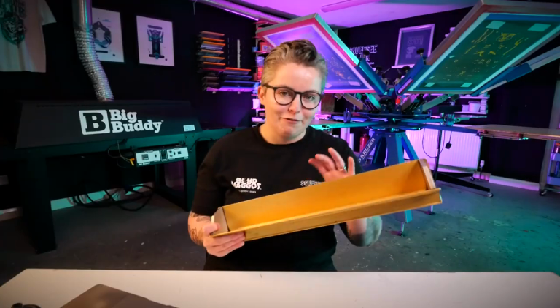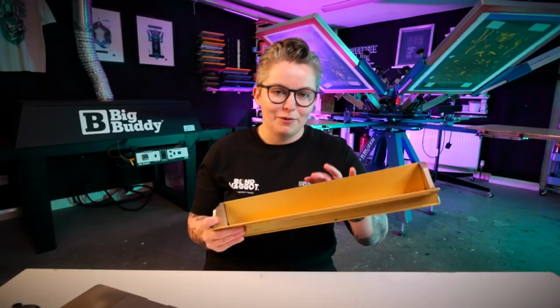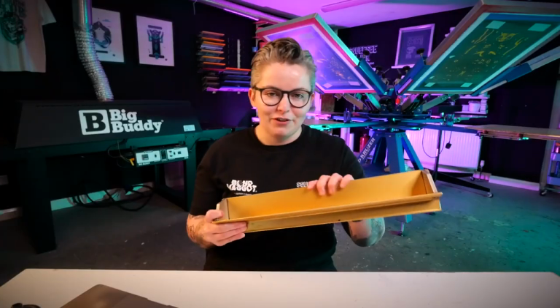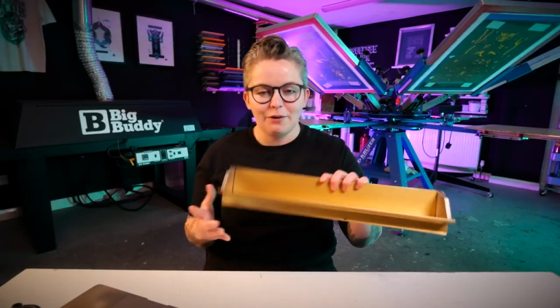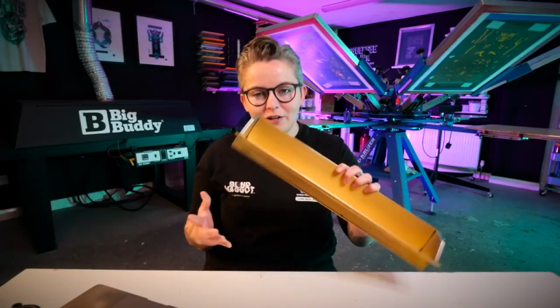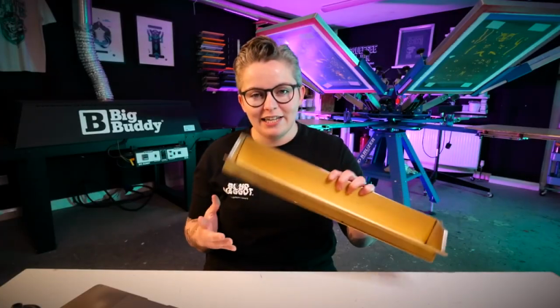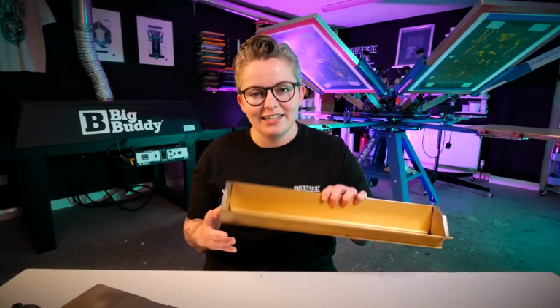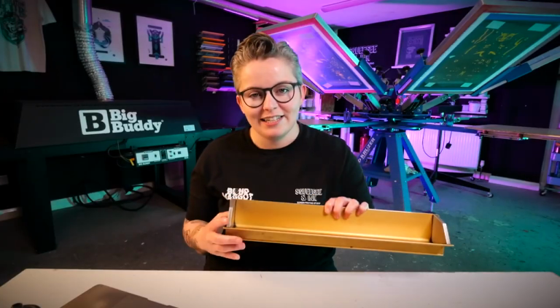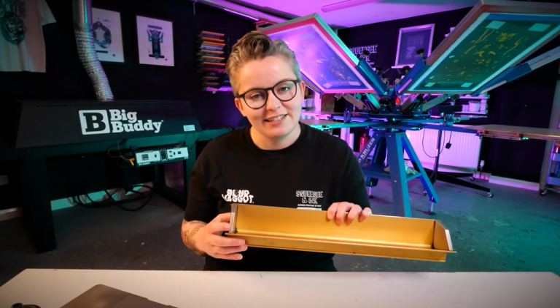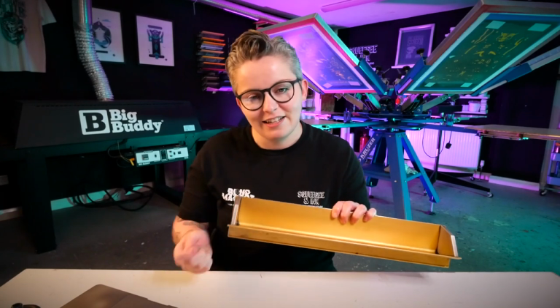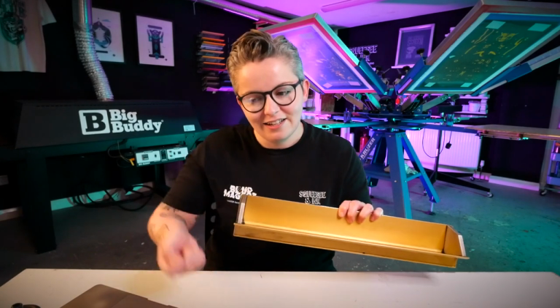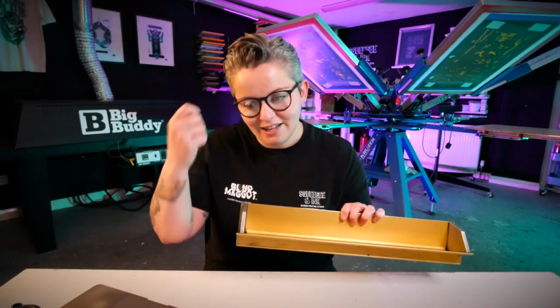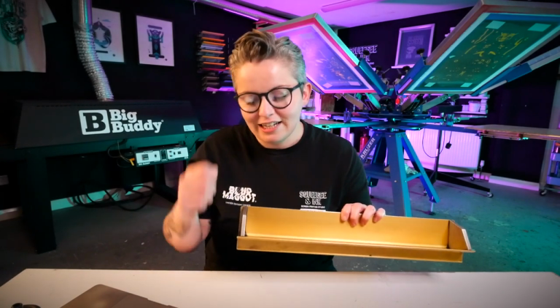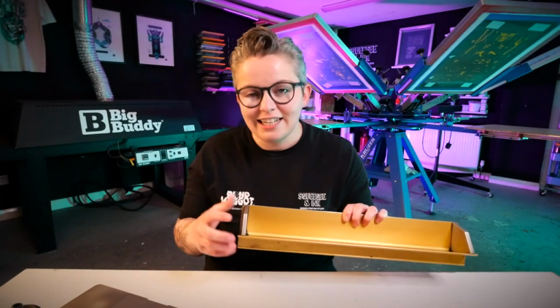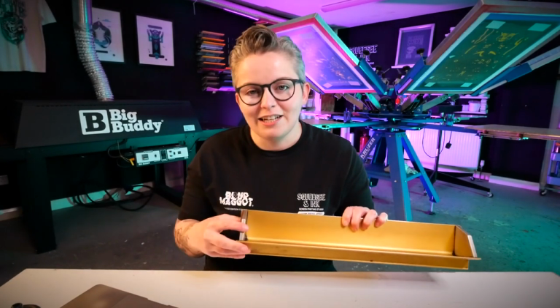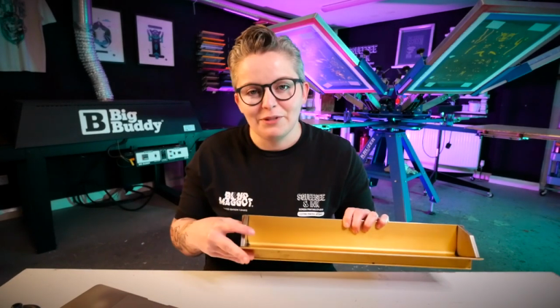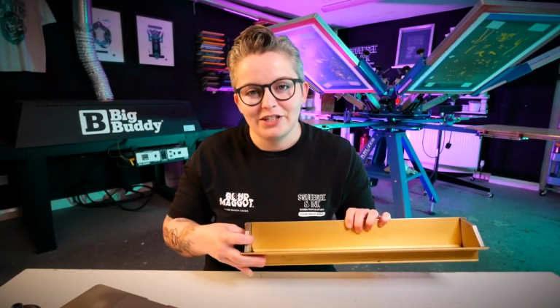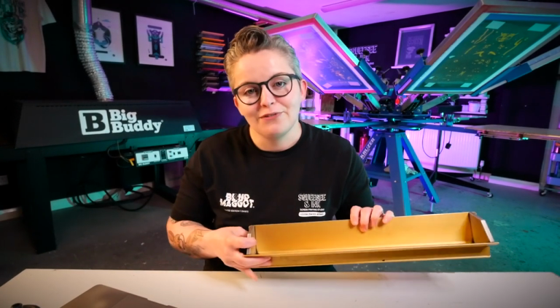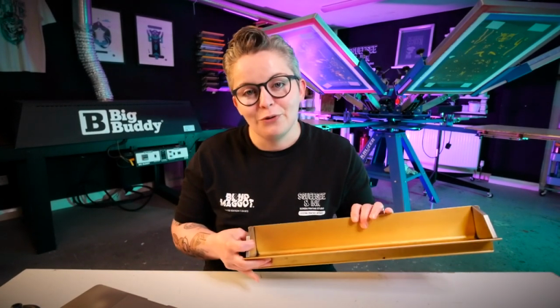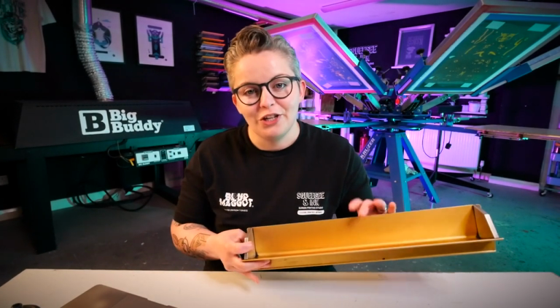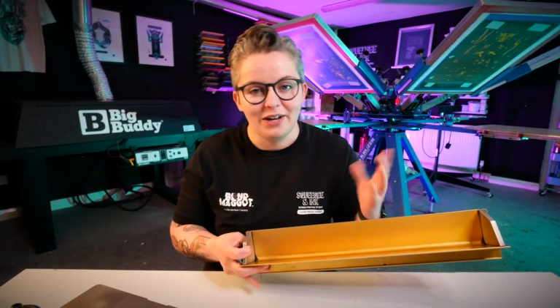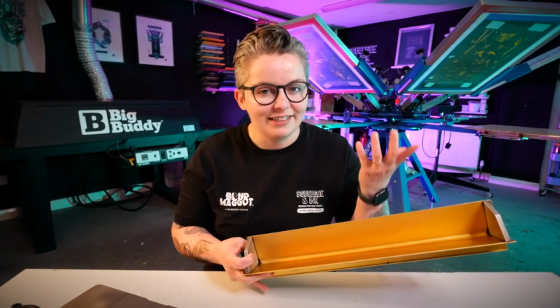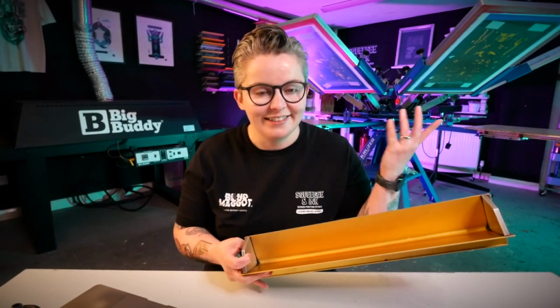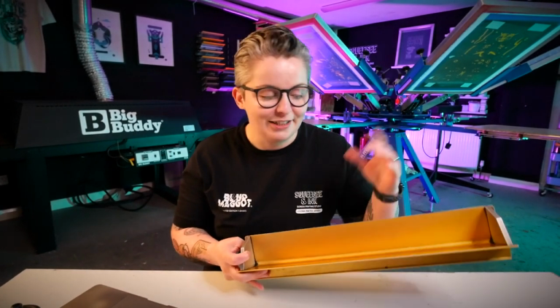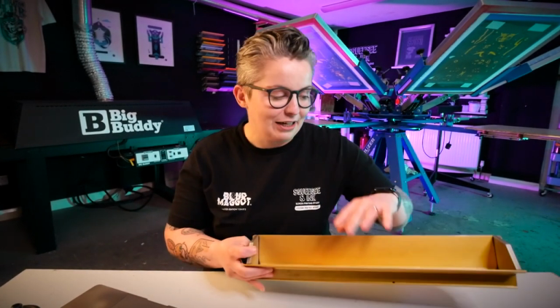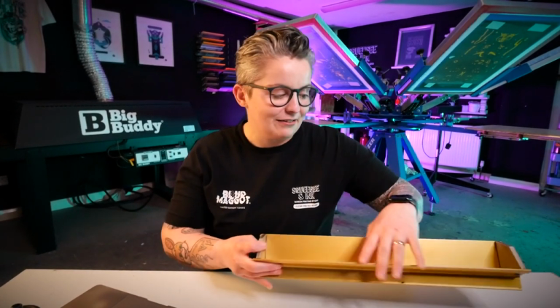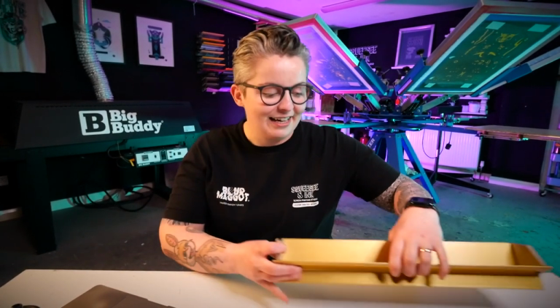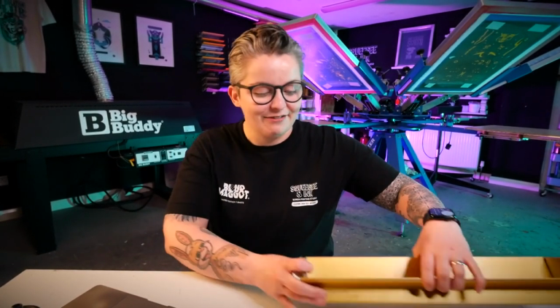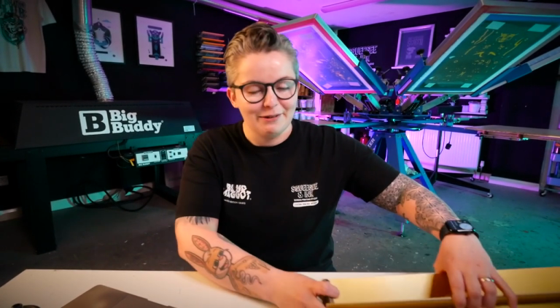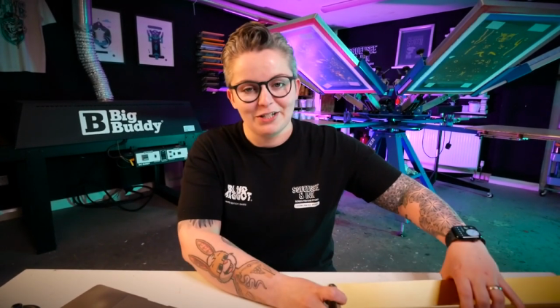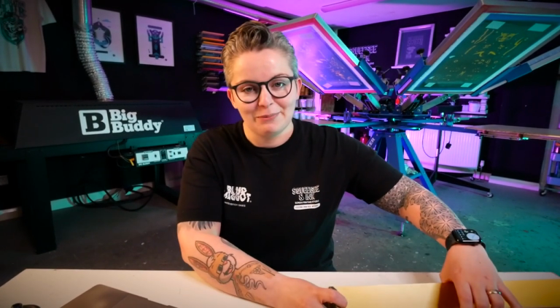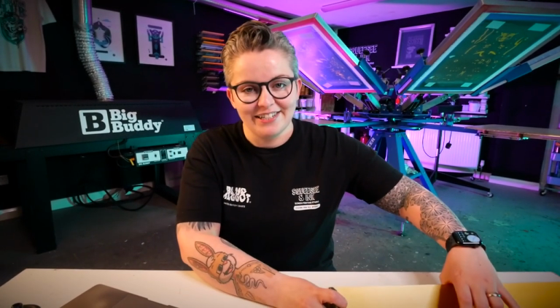It just means that it dries a little bit better and you're not leaving emulsion on your exposure unit. It's half and half, but if you get one of these it's going to neaten up the edges for you and you don't have to have that much experience.